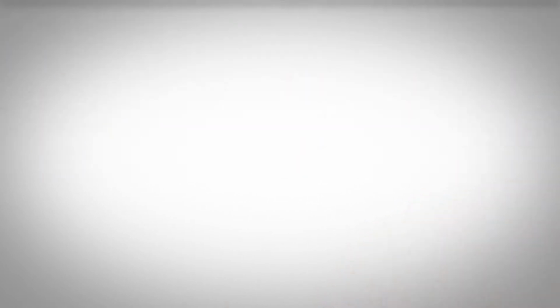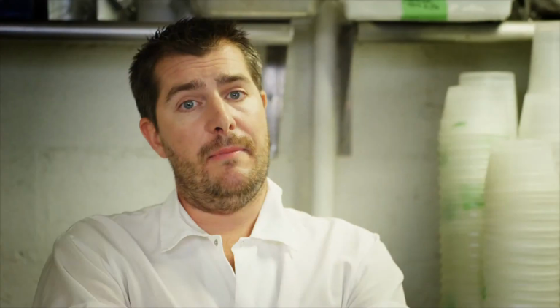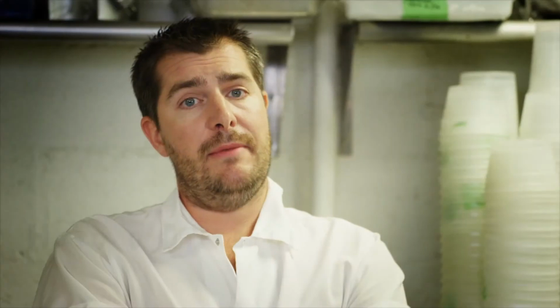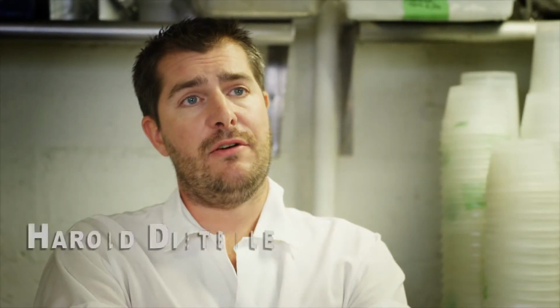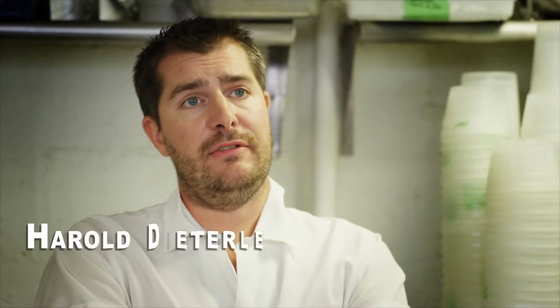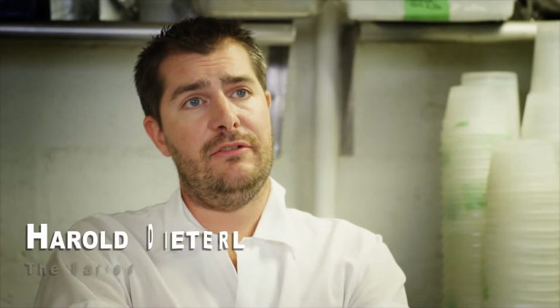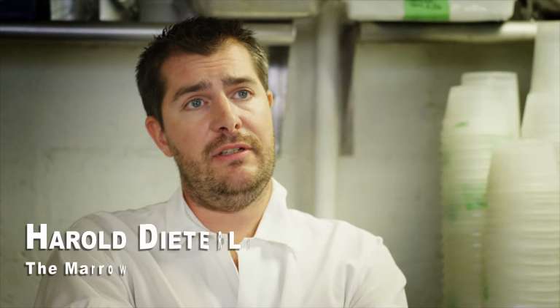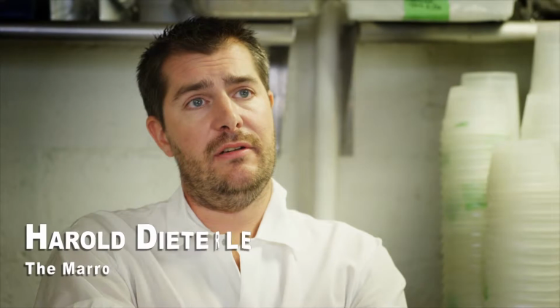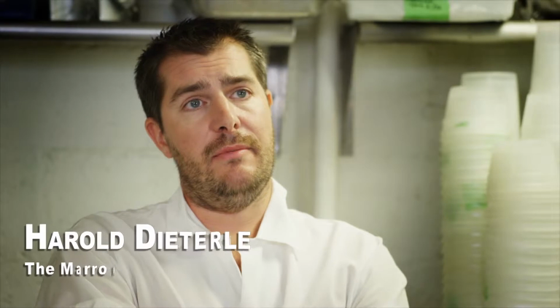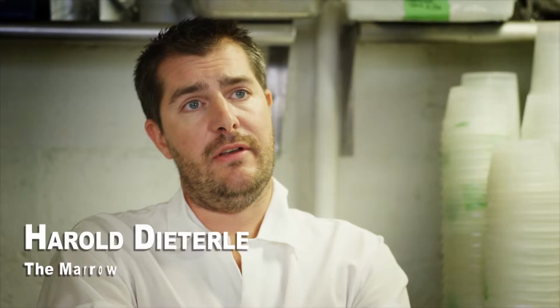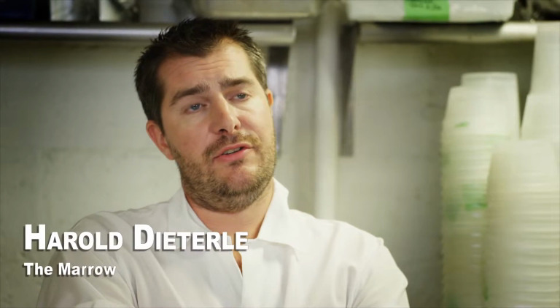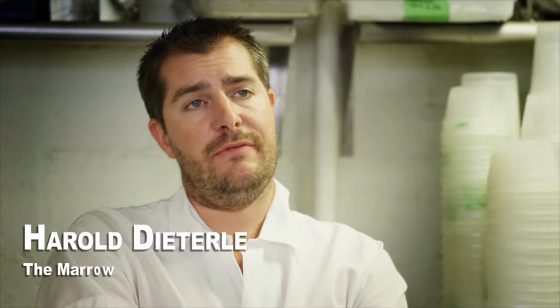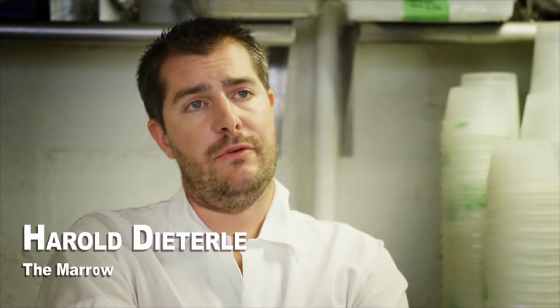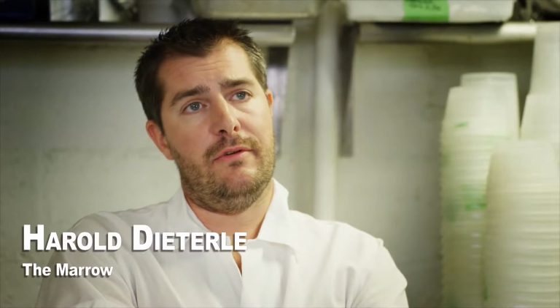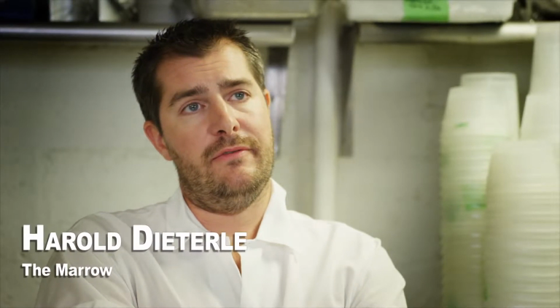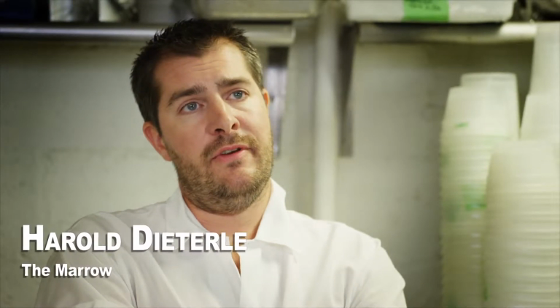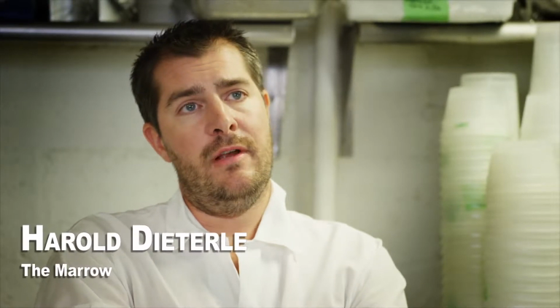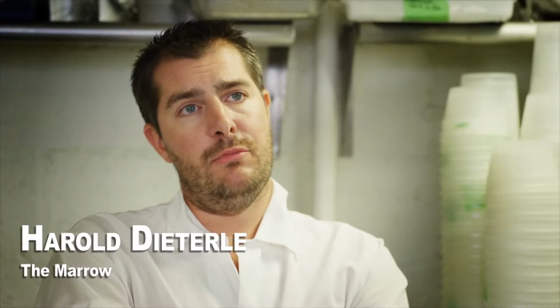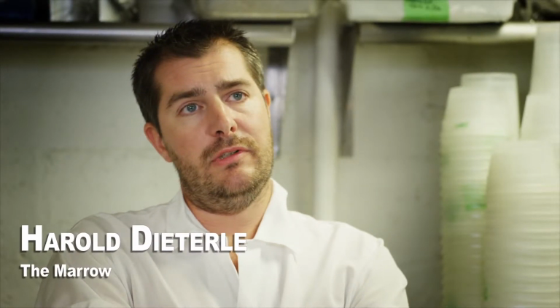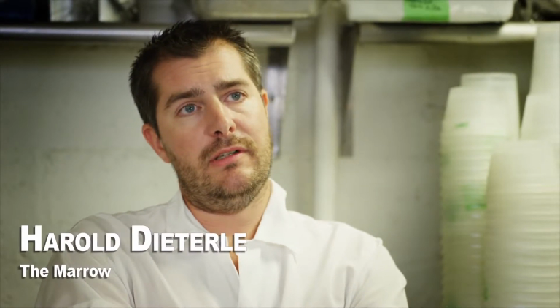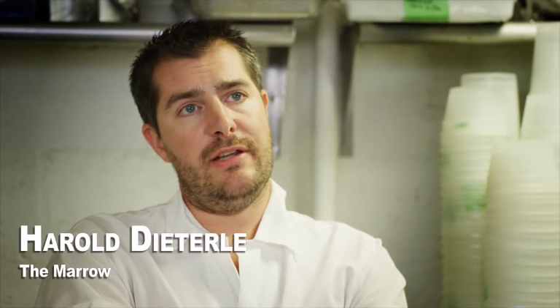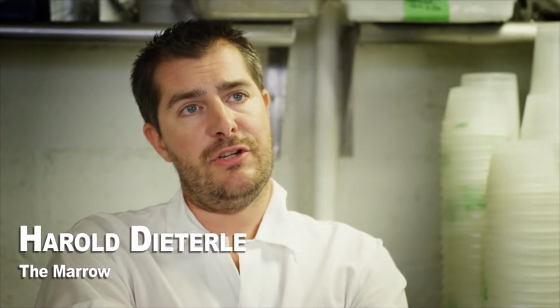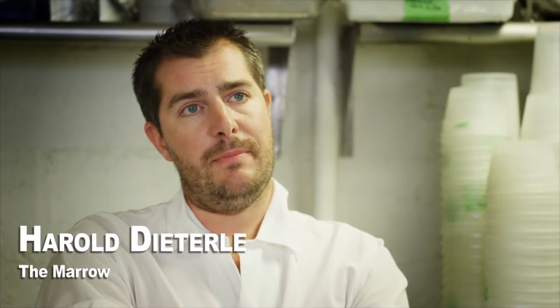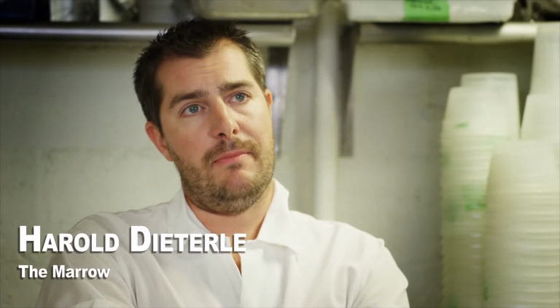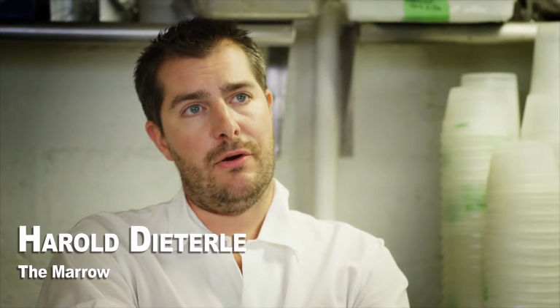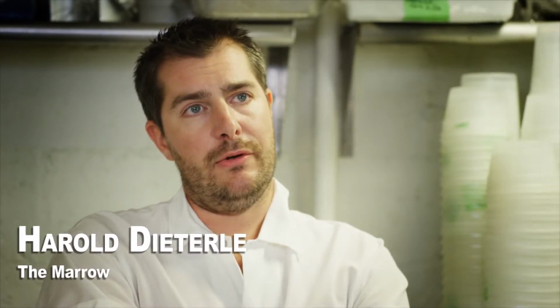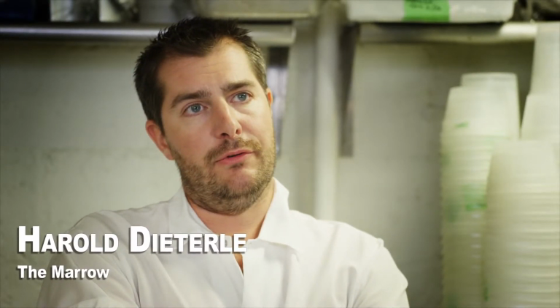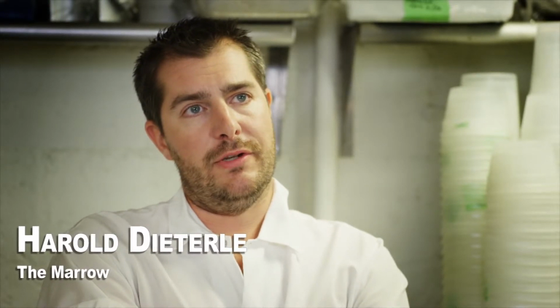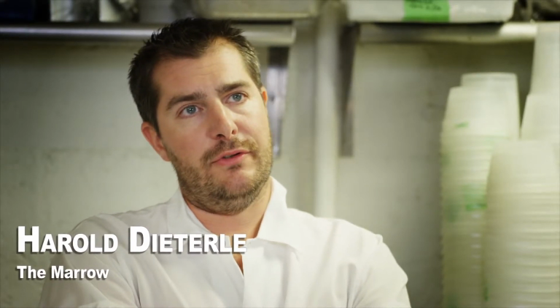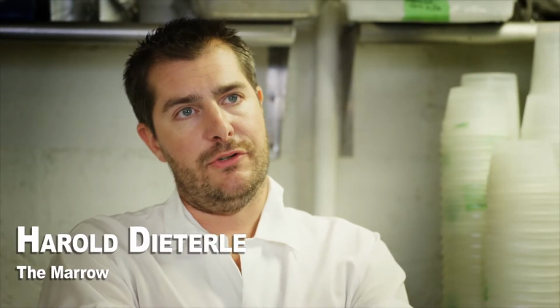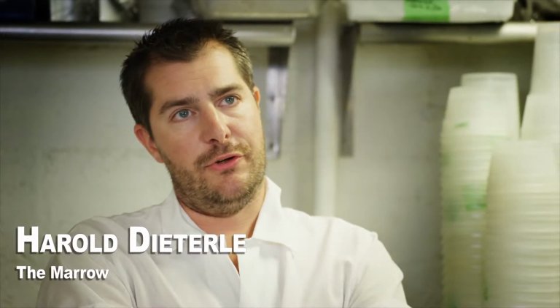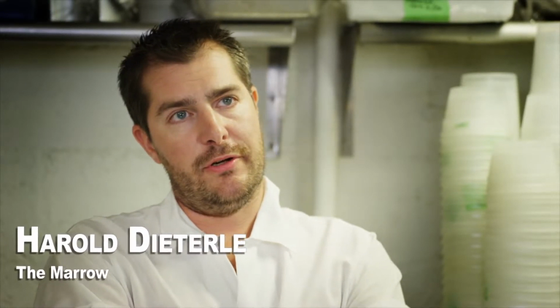My name is Harold Dieterle. I'm the chef owner of Perilla, Kinshop, and Amaro here in the West Village in New York.